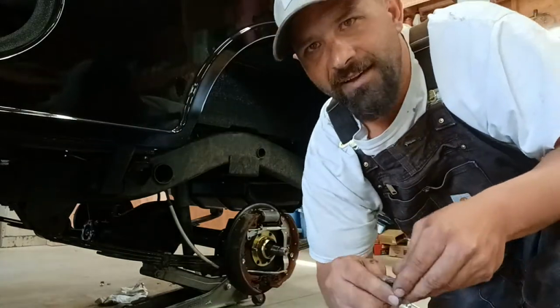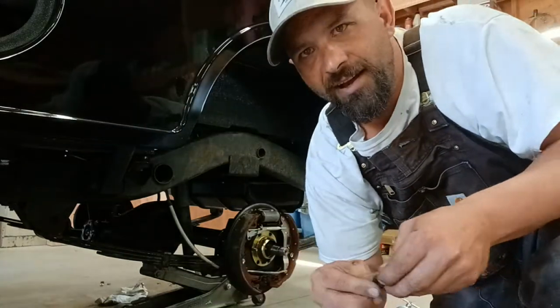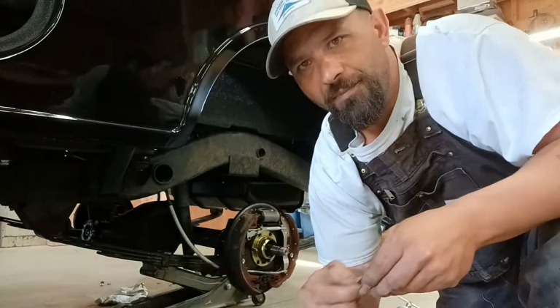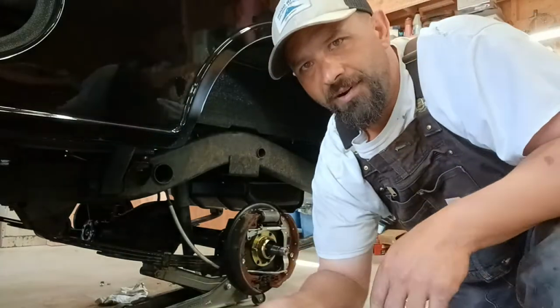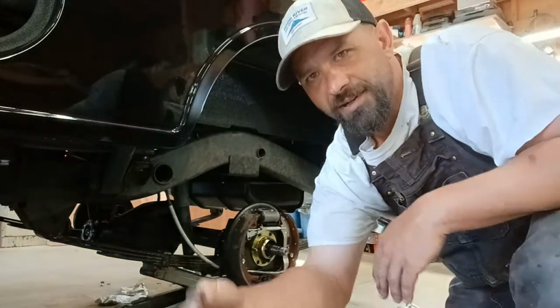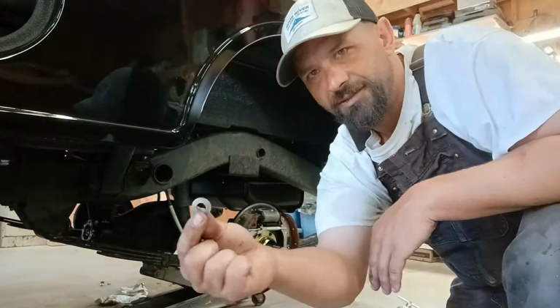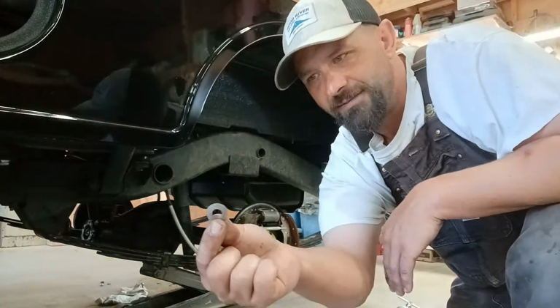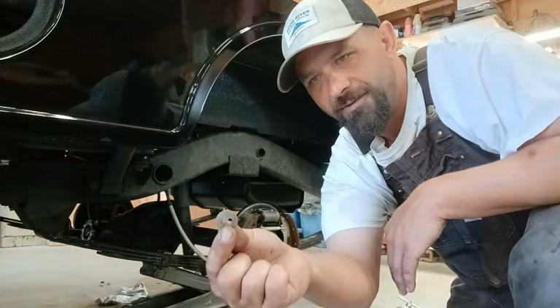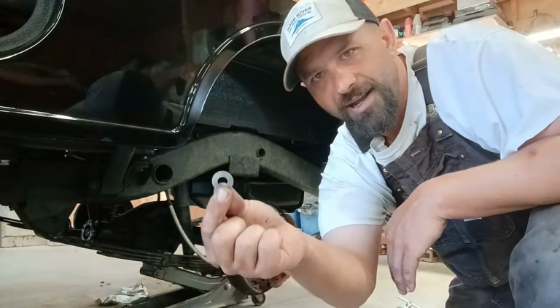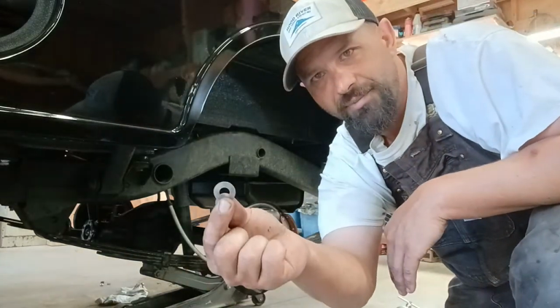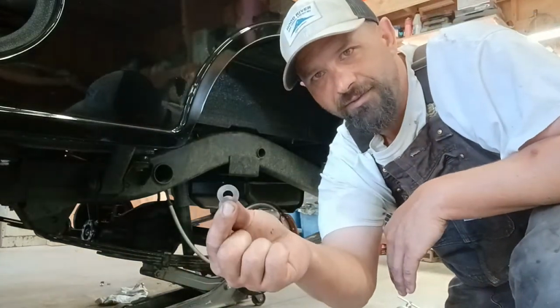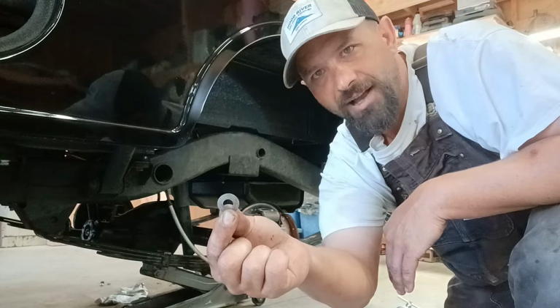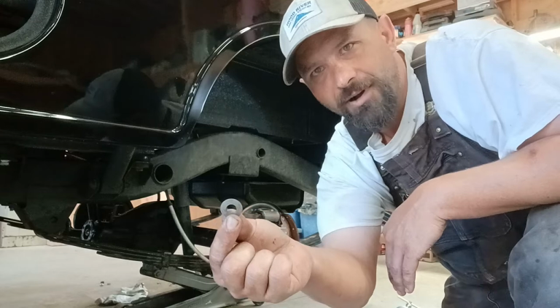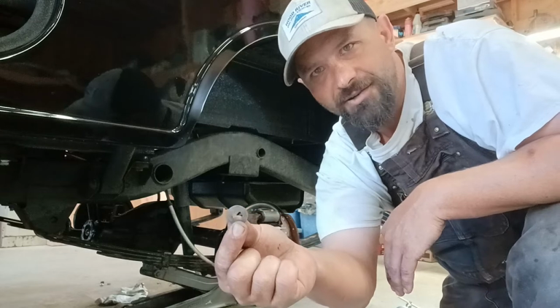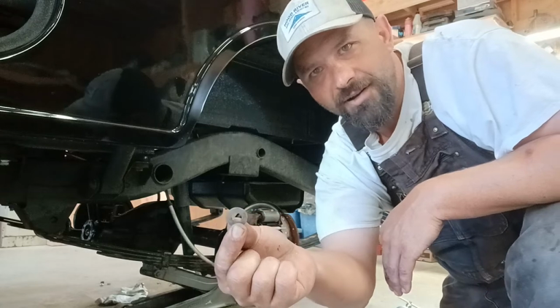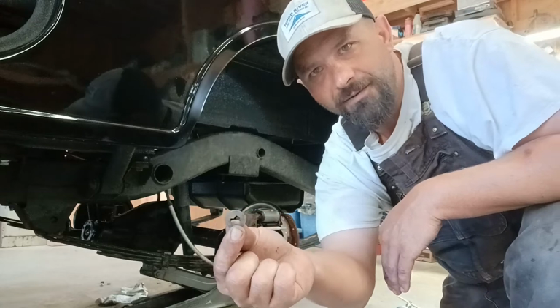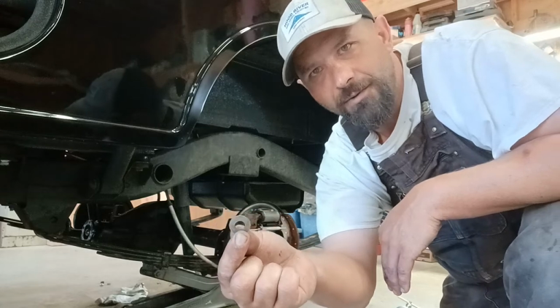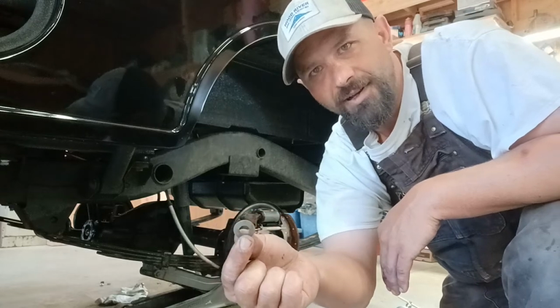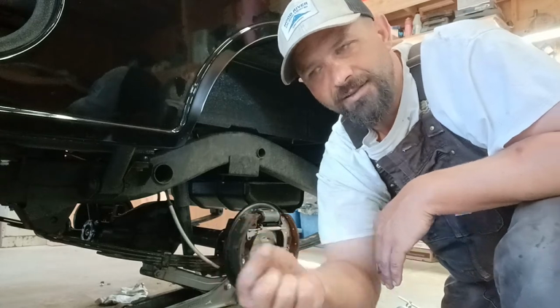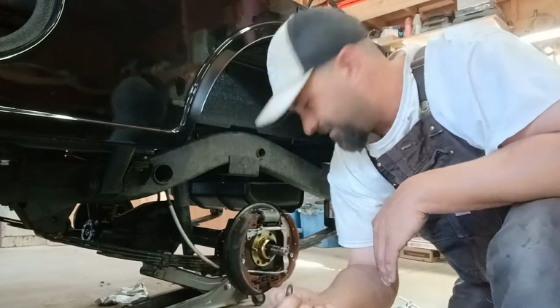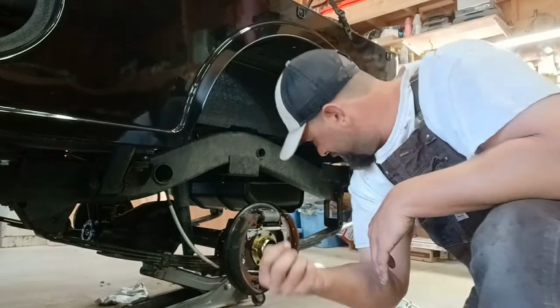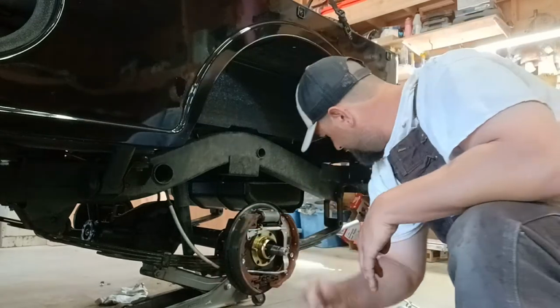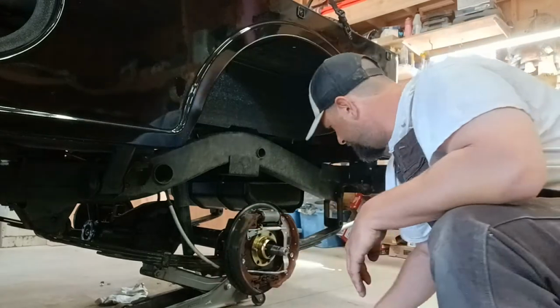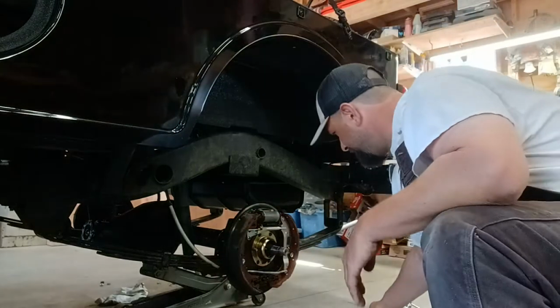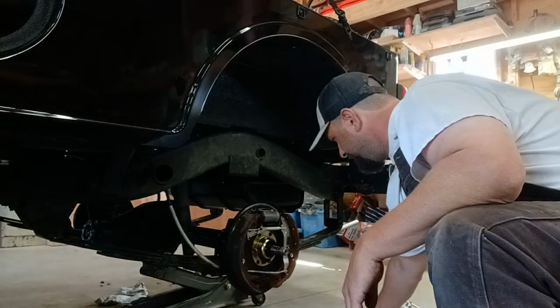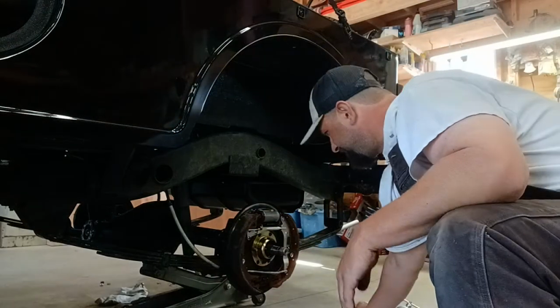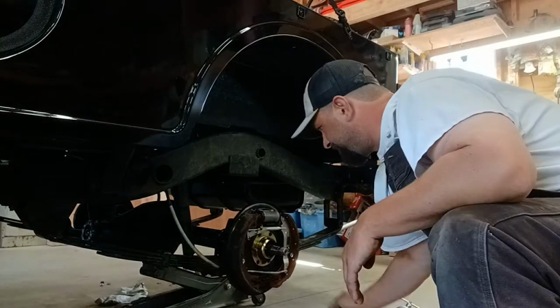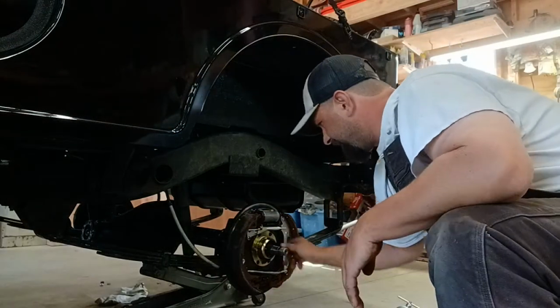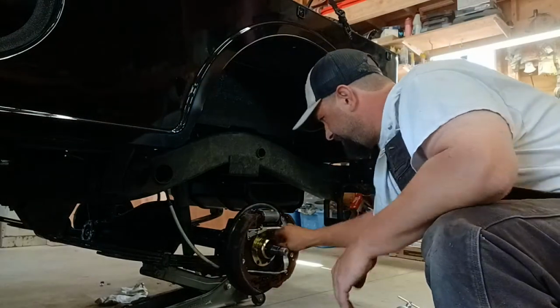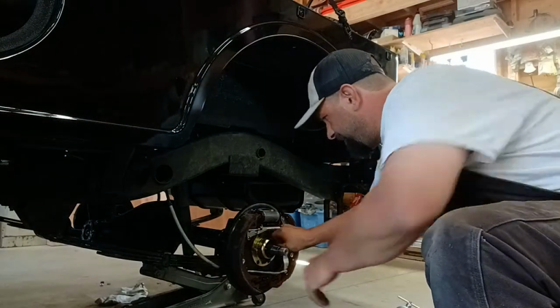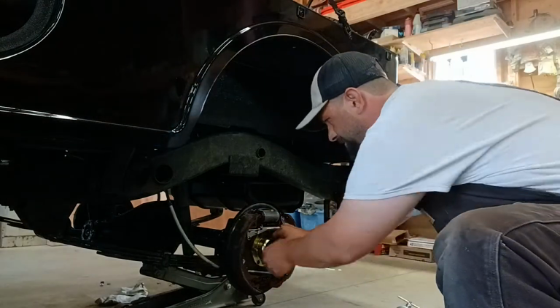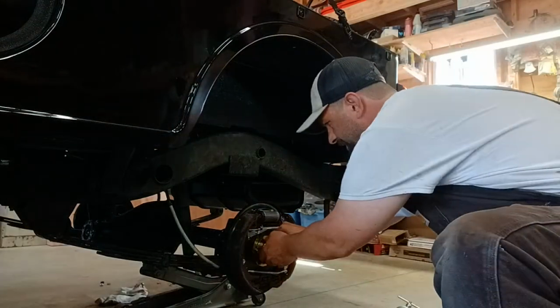Since I've had it apart several times, I went ahead and put a flat washer on every one - it seems like it should need one.